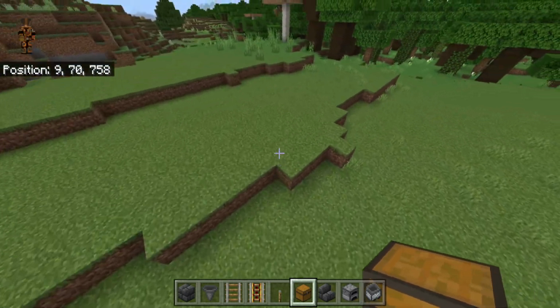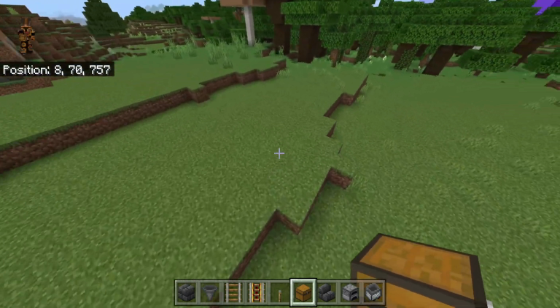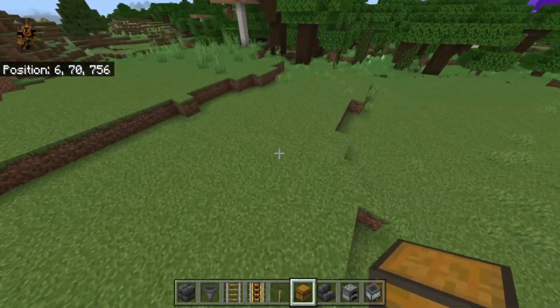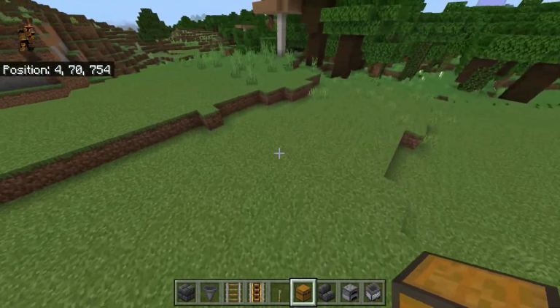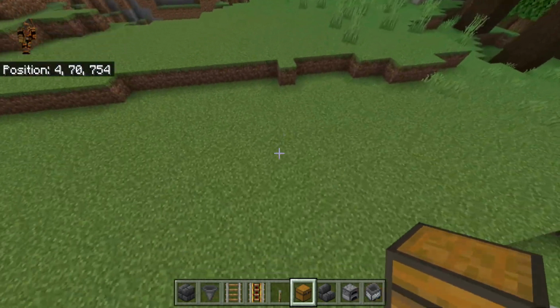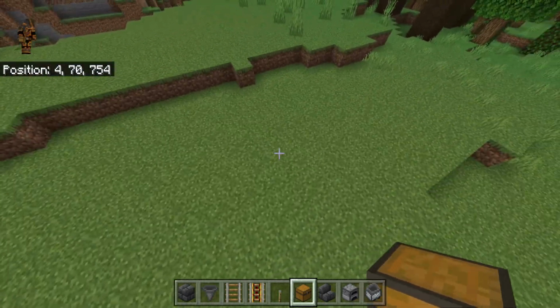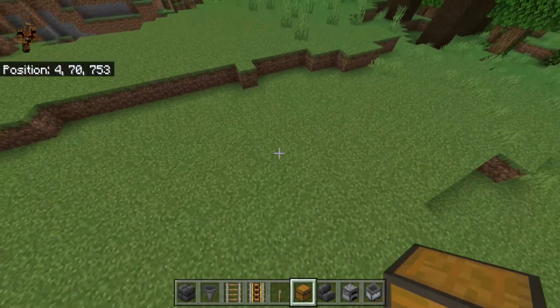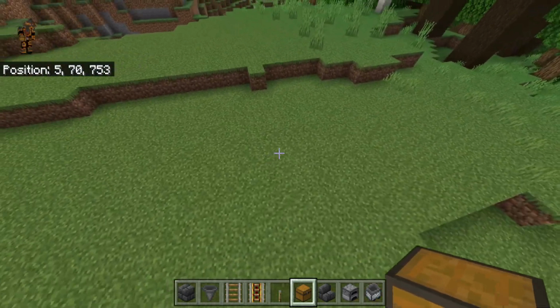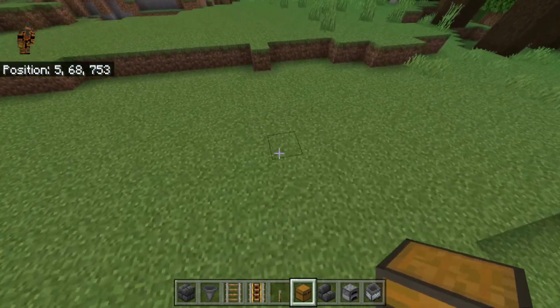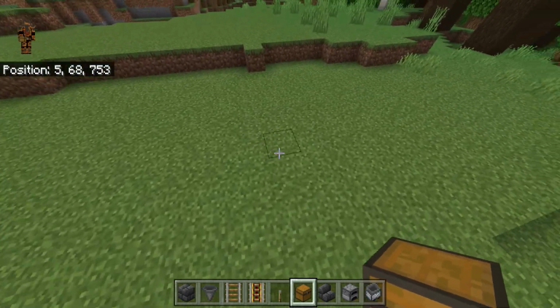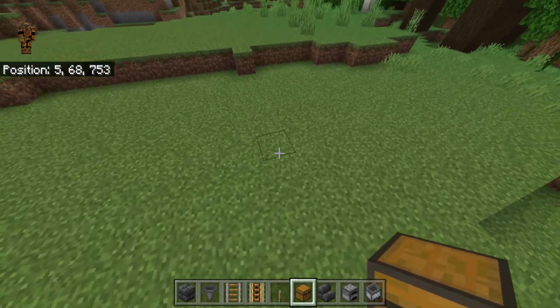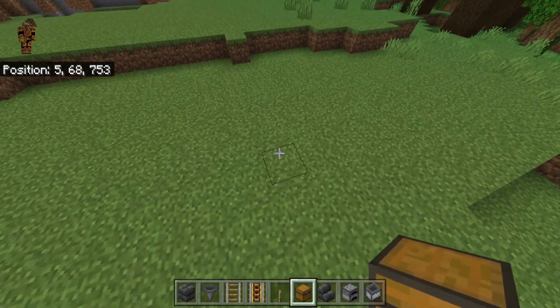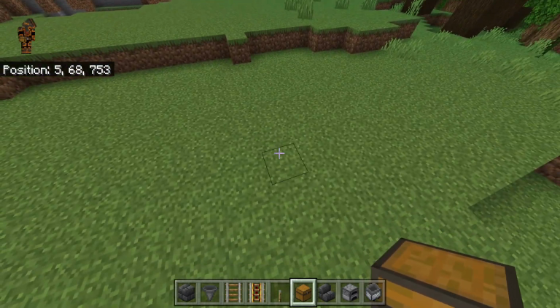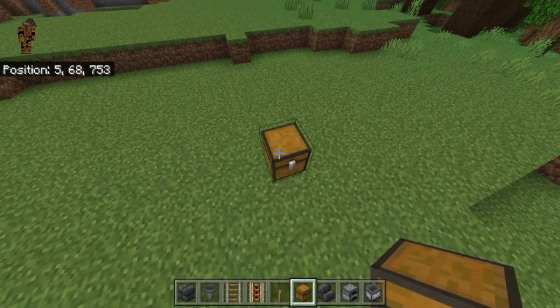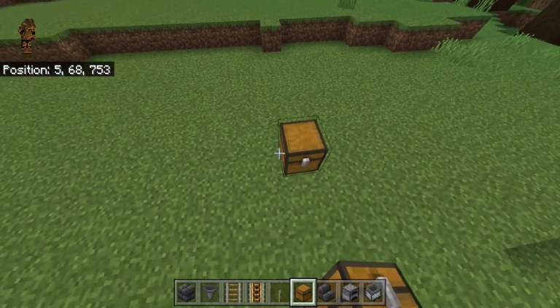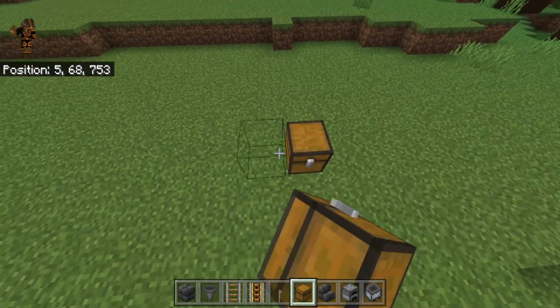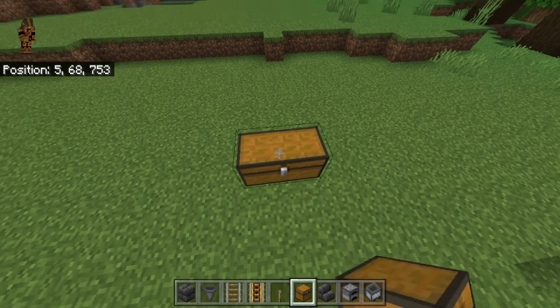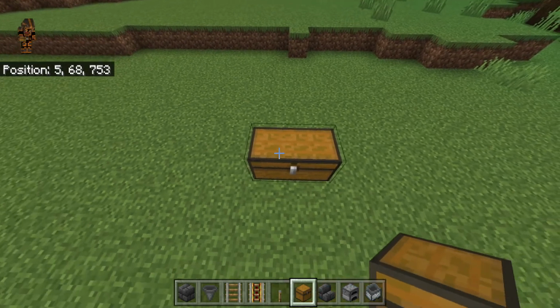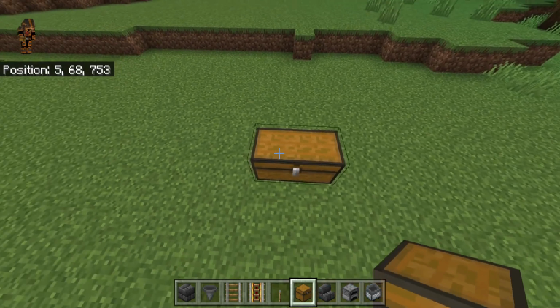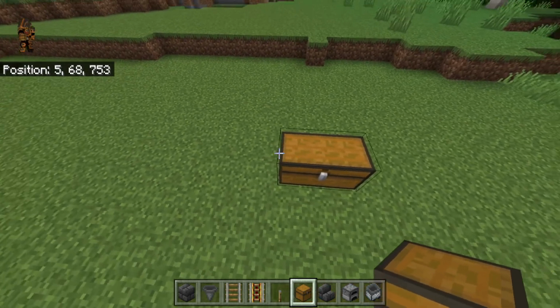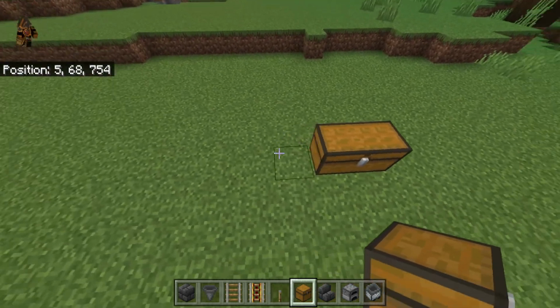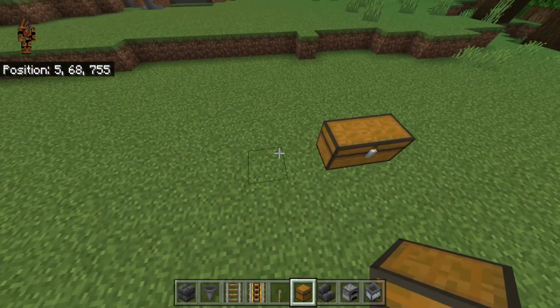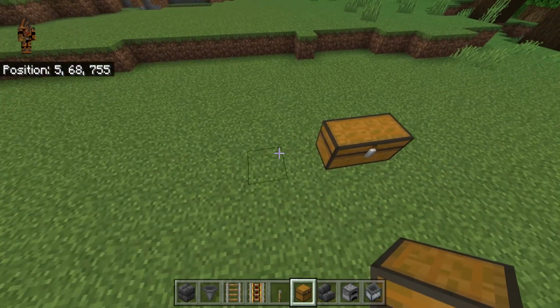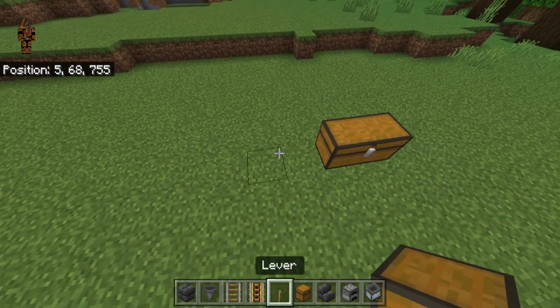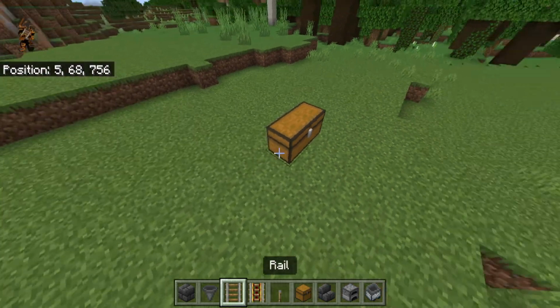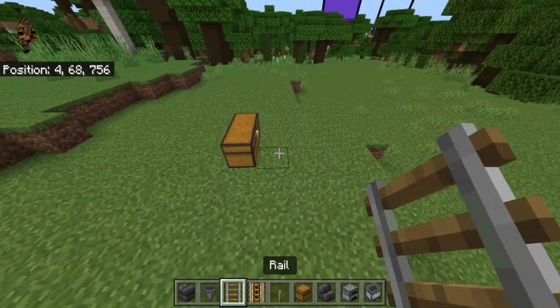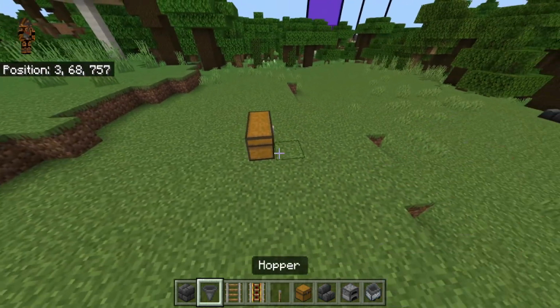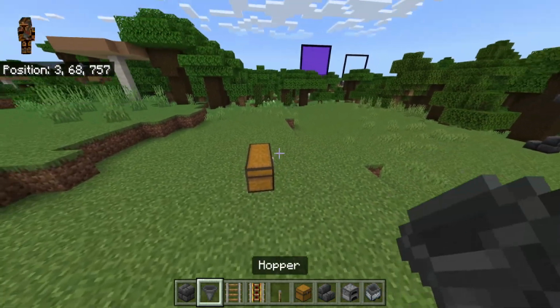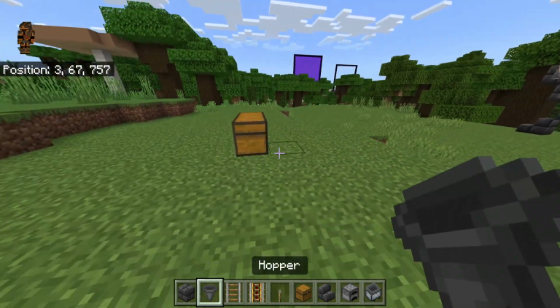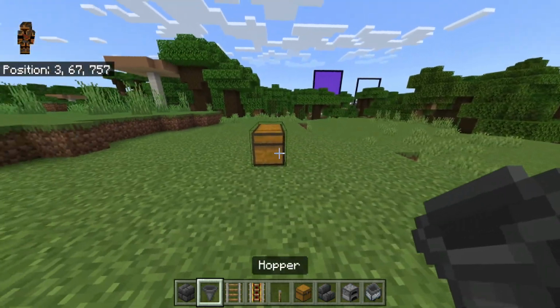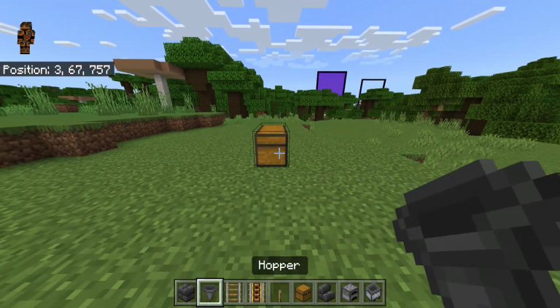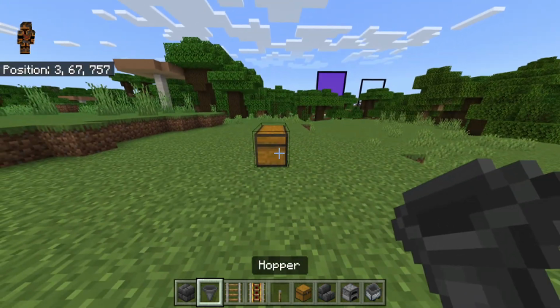We're going to start by placing two chests, so go ahead and place two chests right here to make a double chest. Then go ahead and crouch over here.